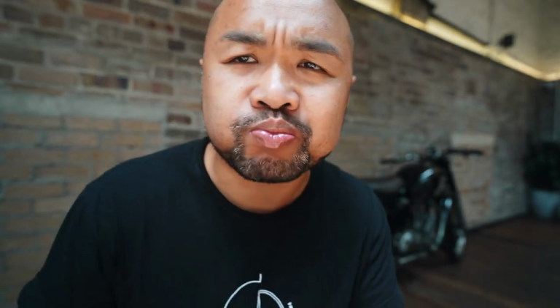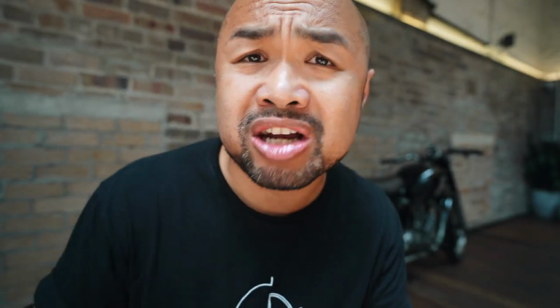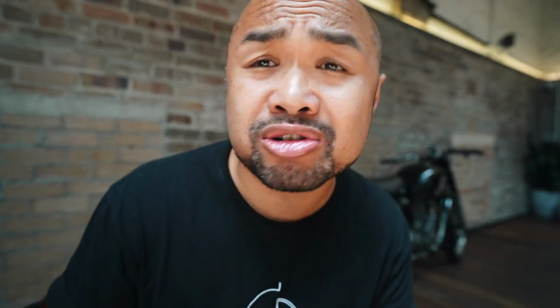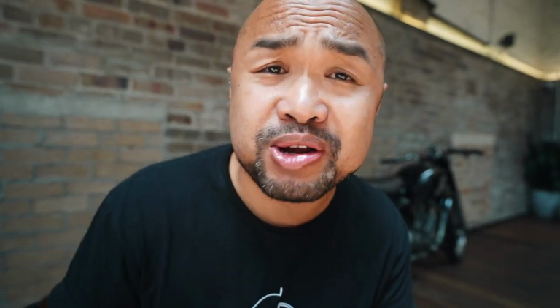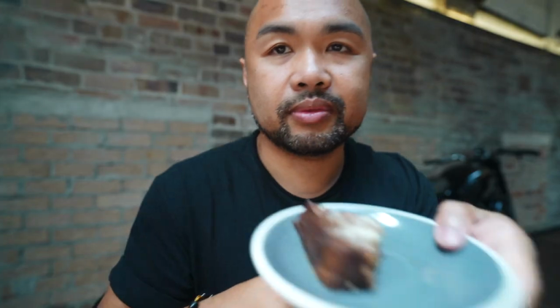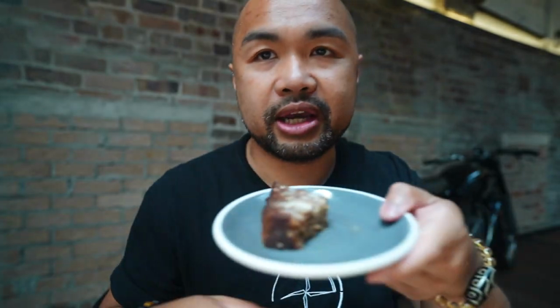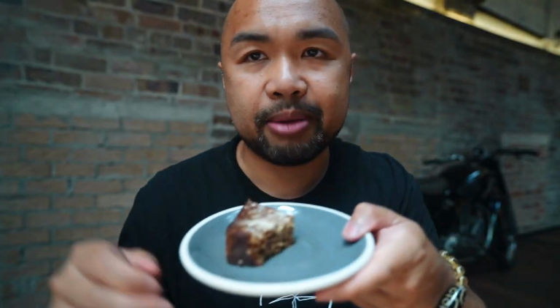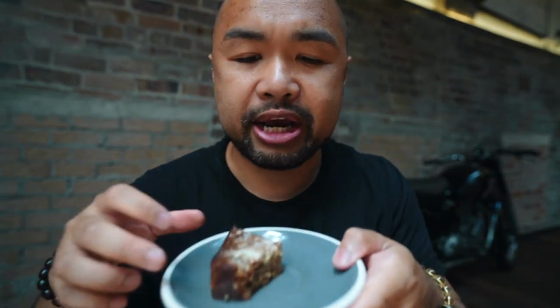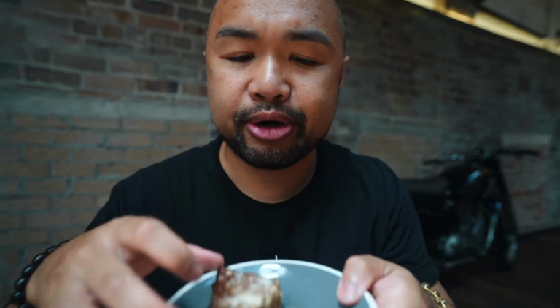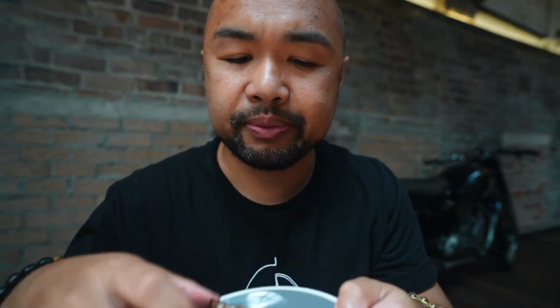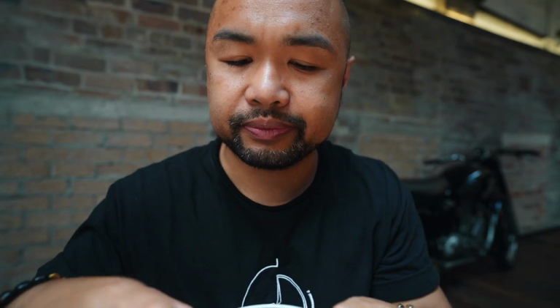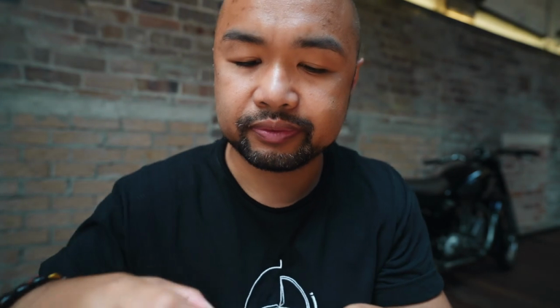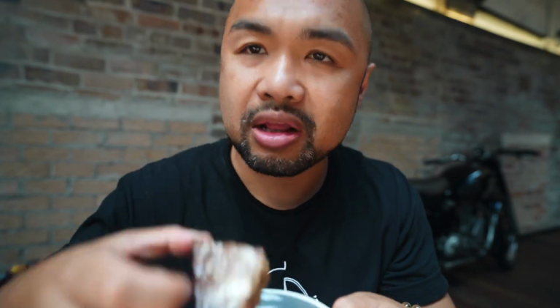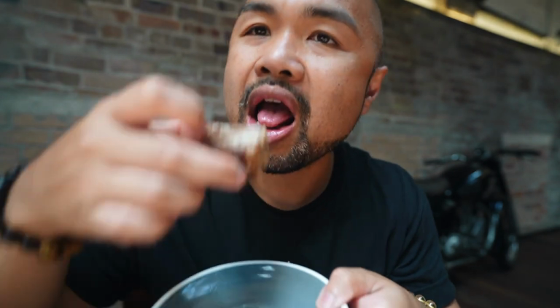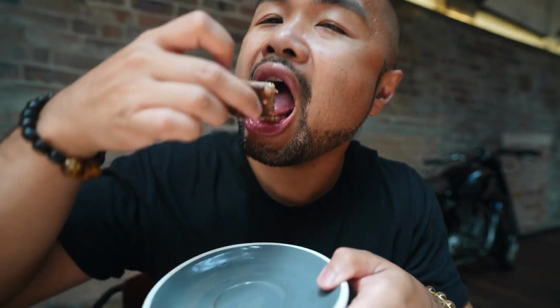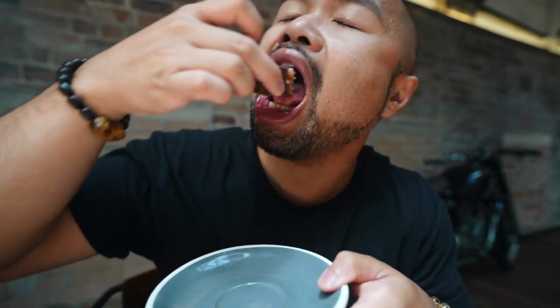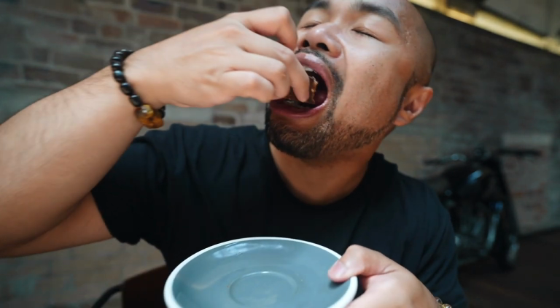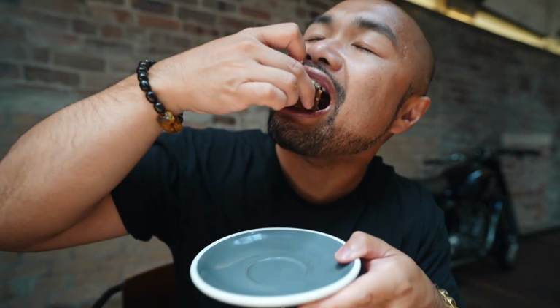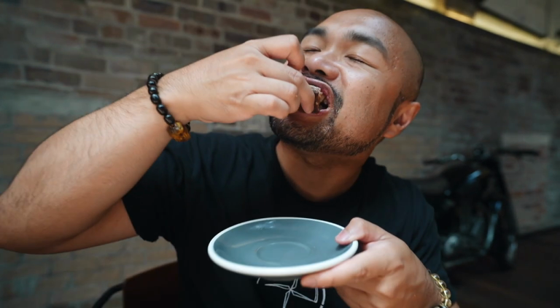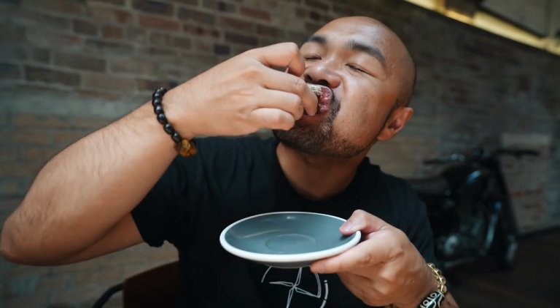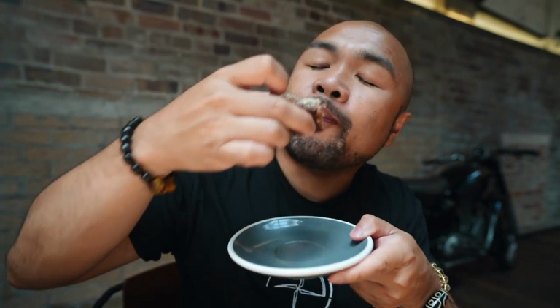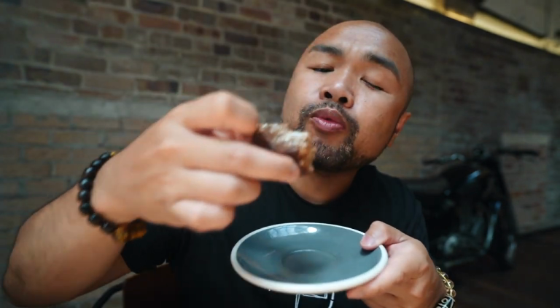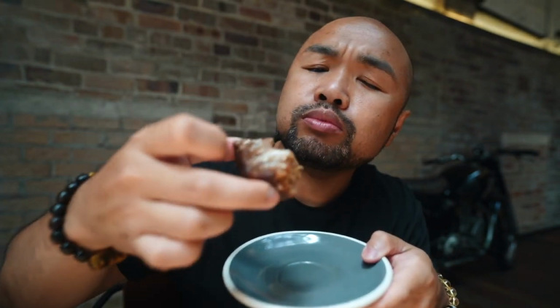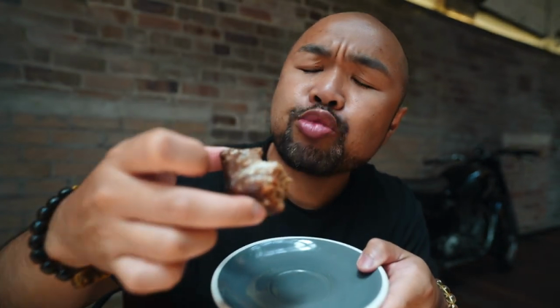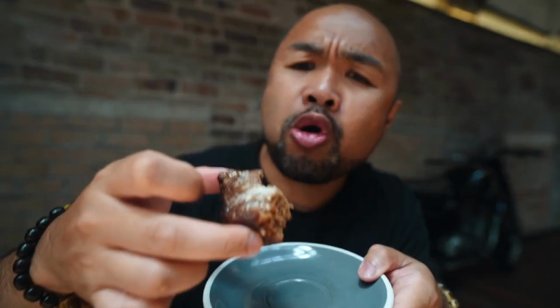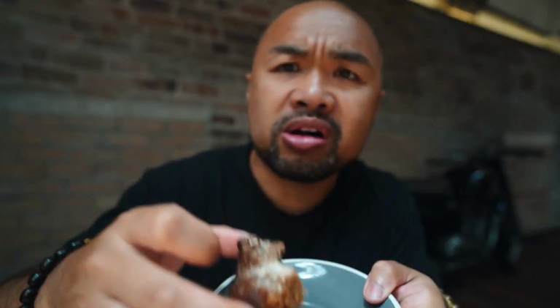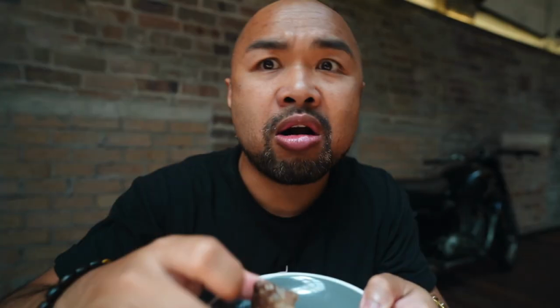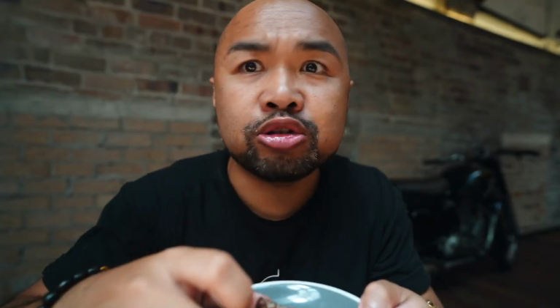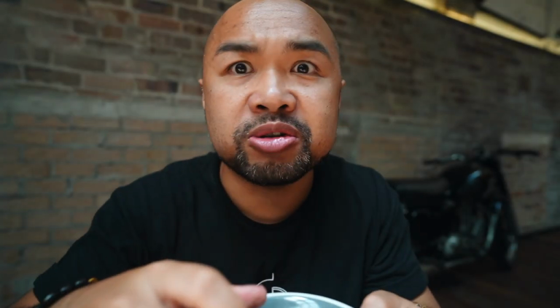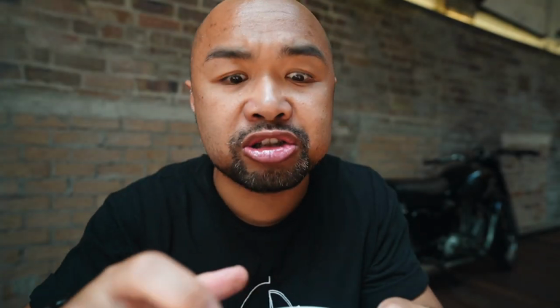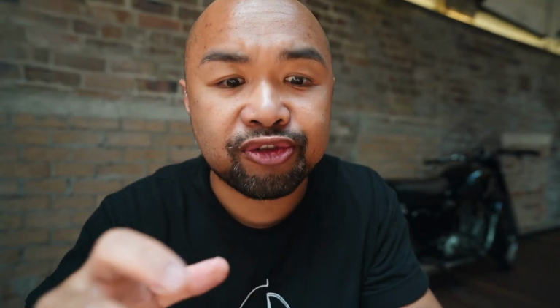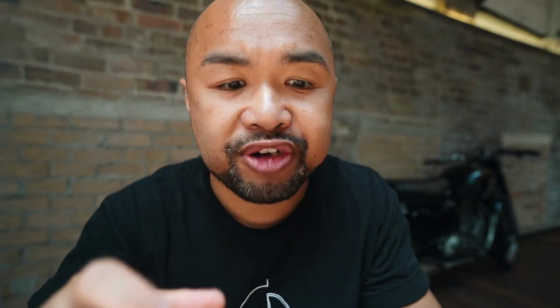Nice and crispy. And that banana bread — oh my god, super tasty and fluffy.